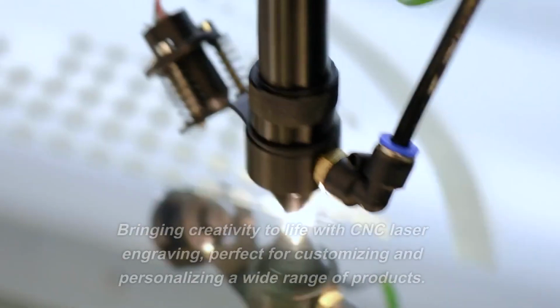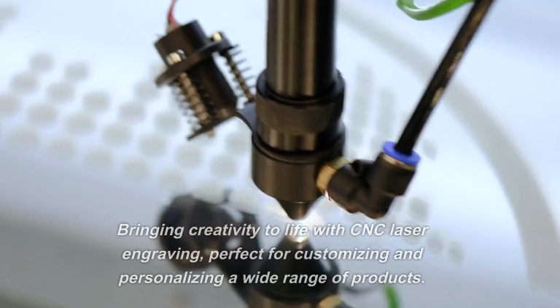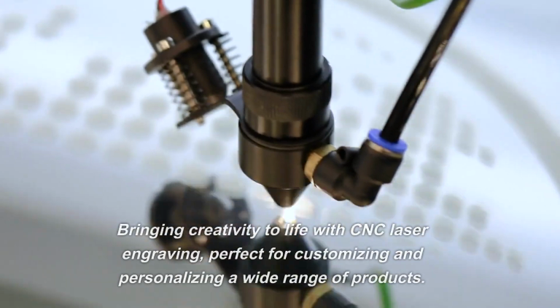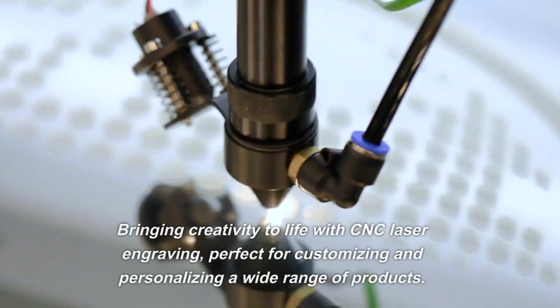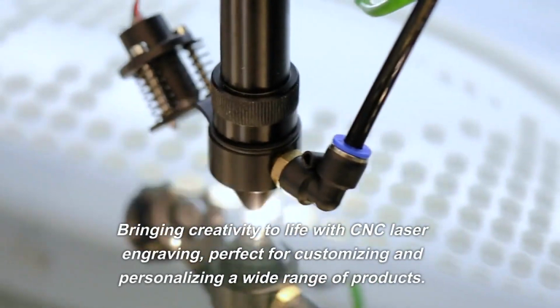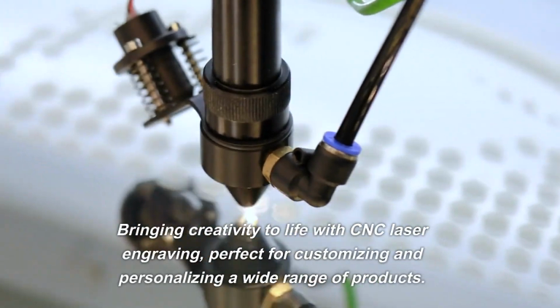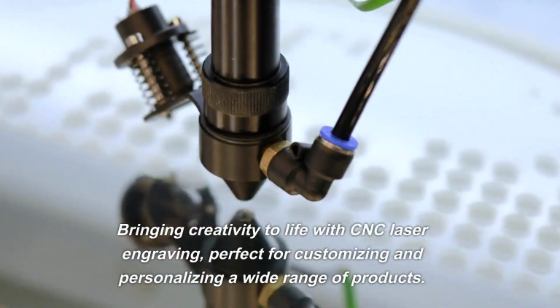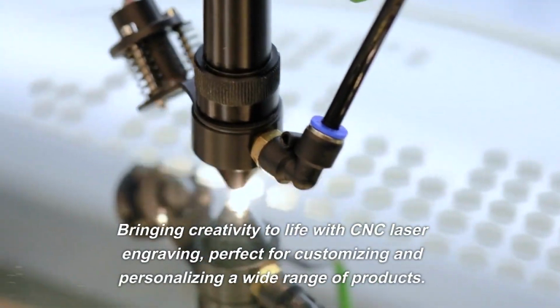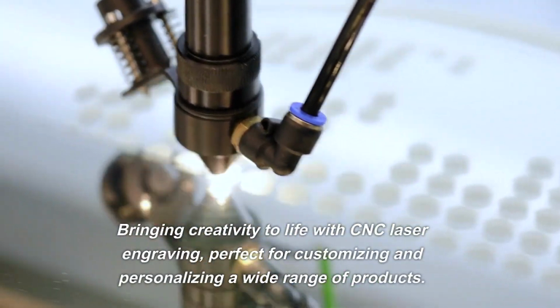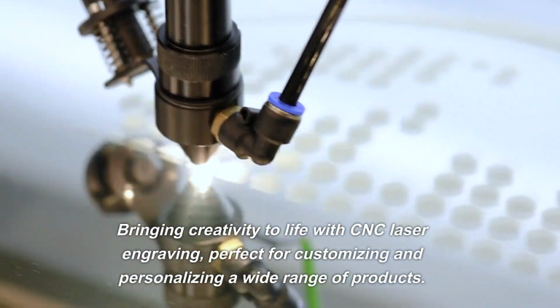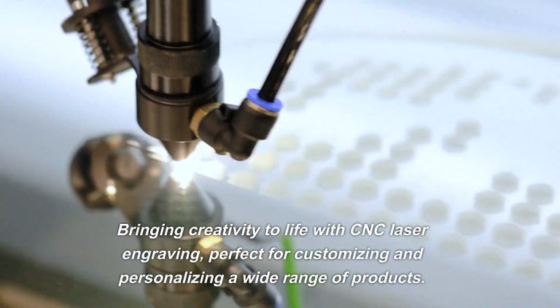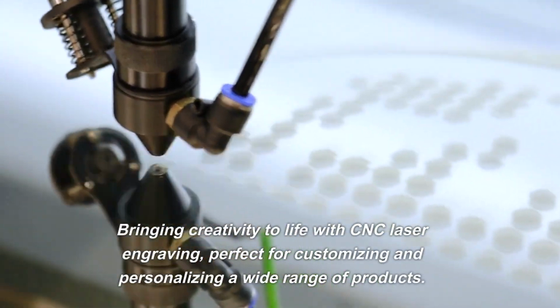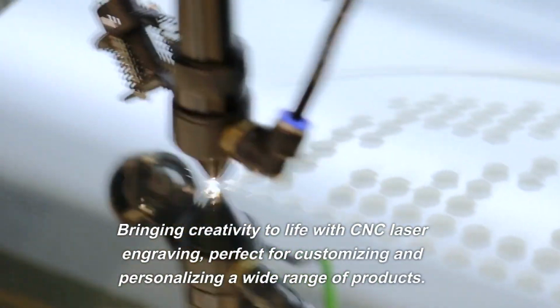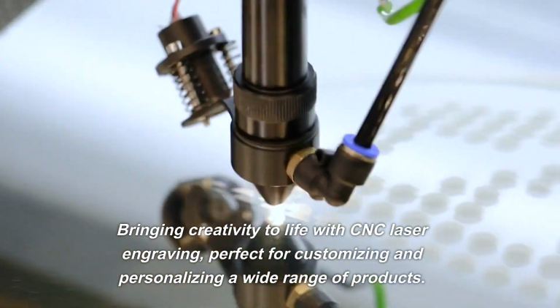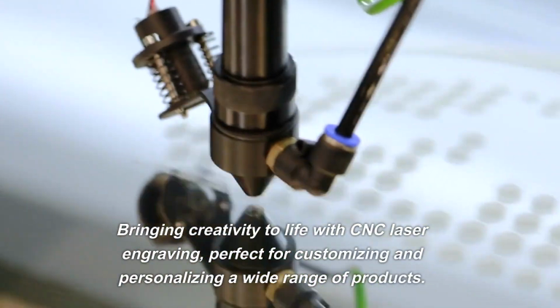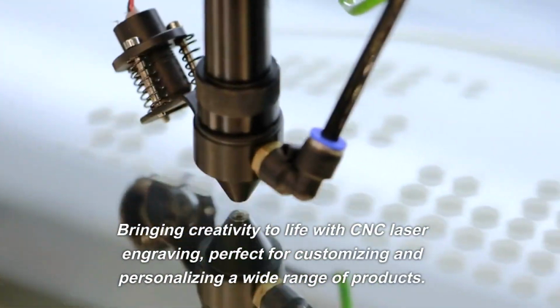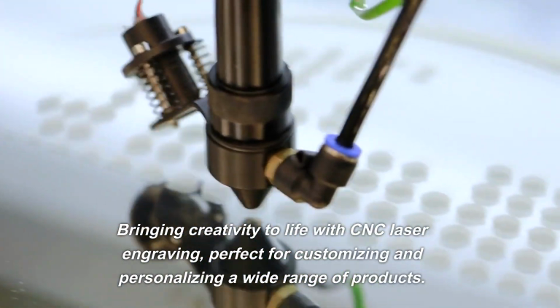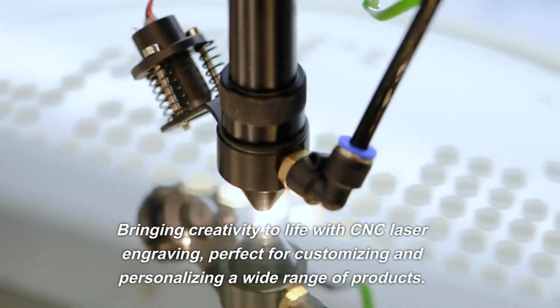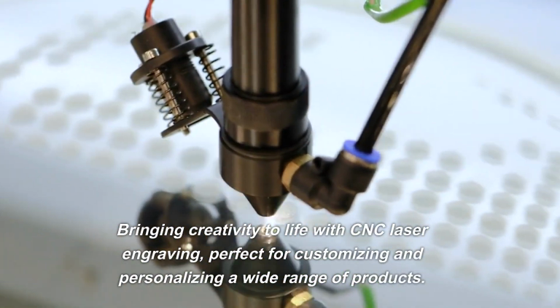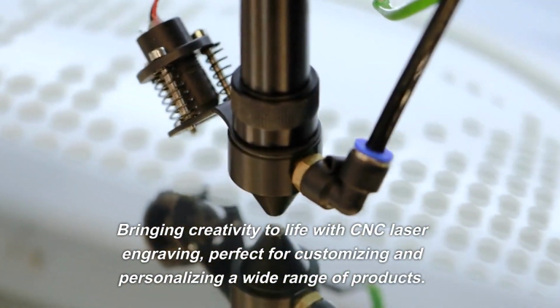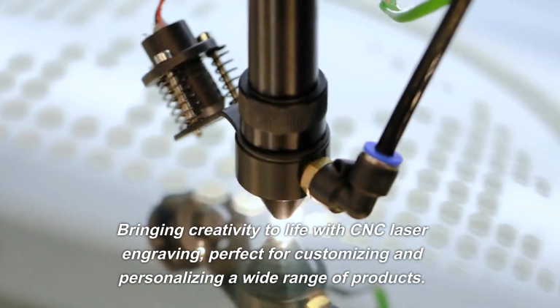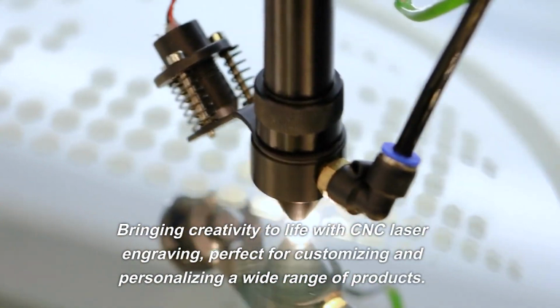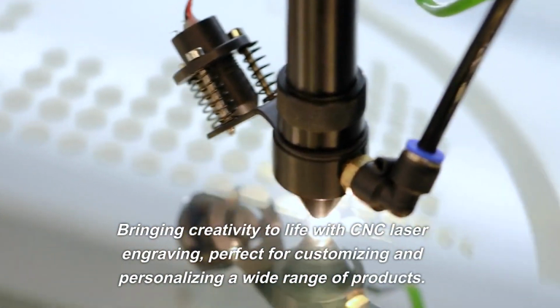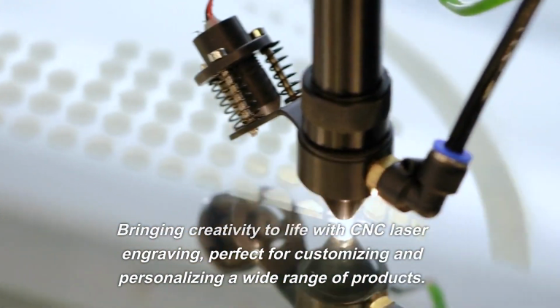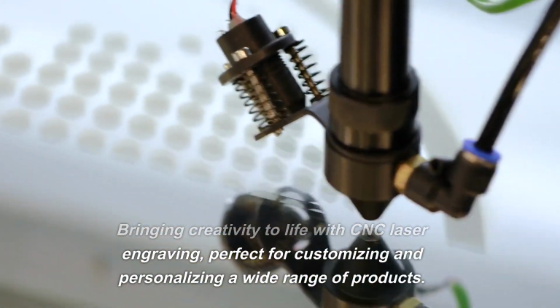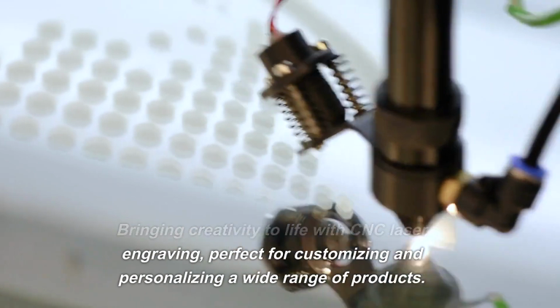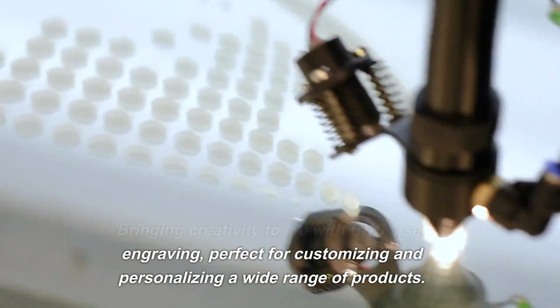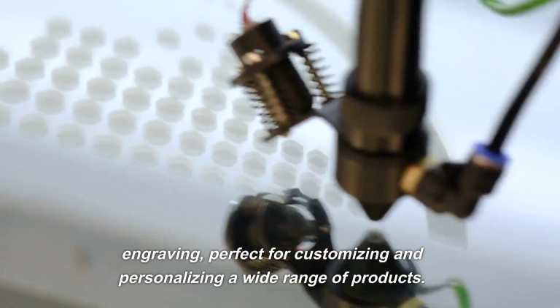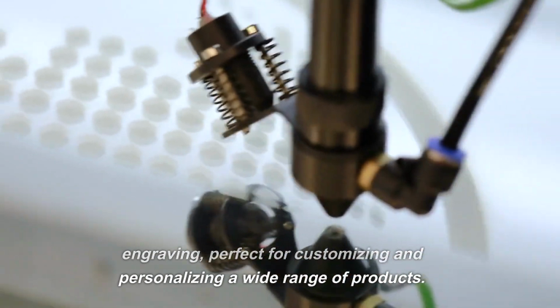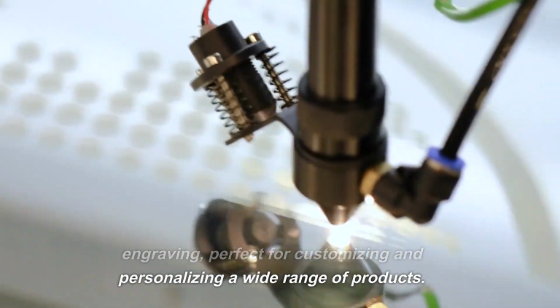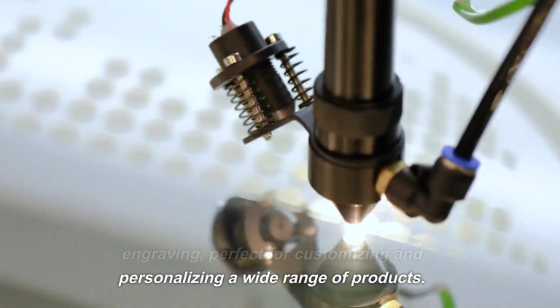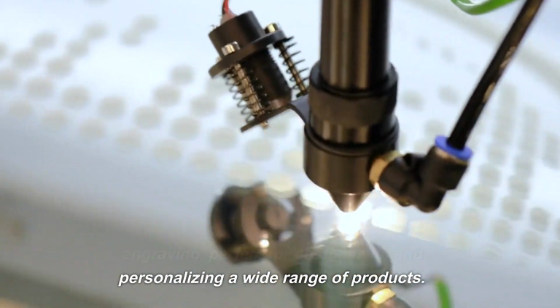Bringing creativity to life with CNC laser engraving, perfect for customizing and personalizing a wide range of products.